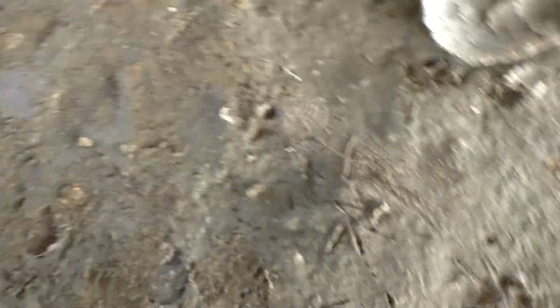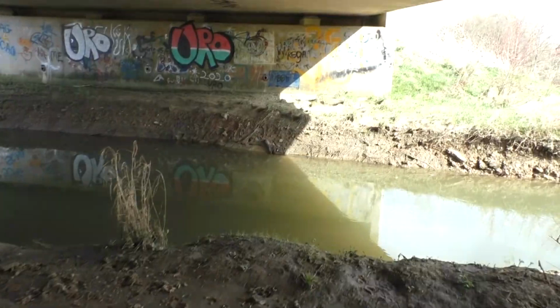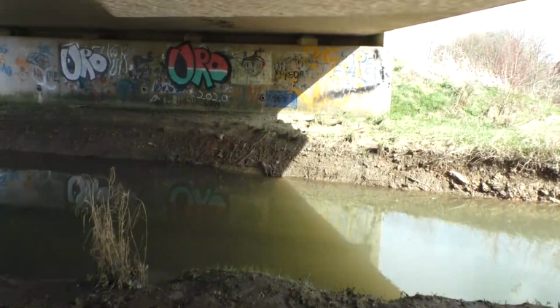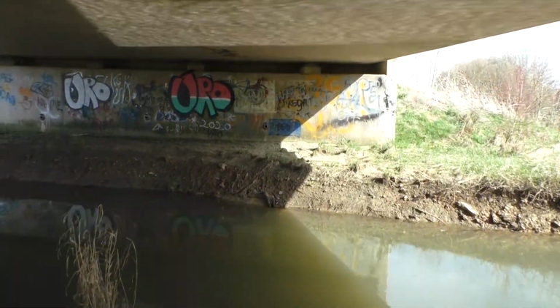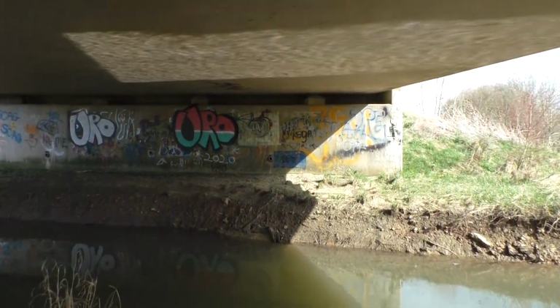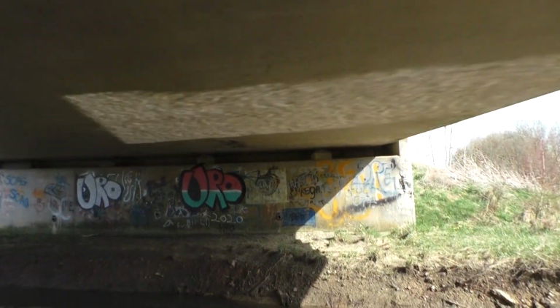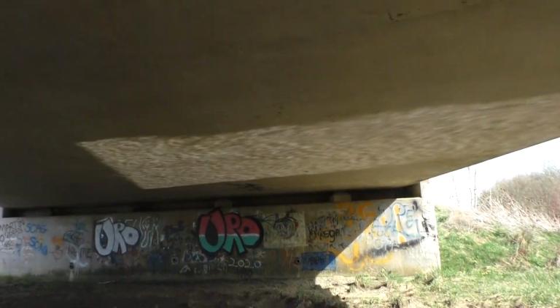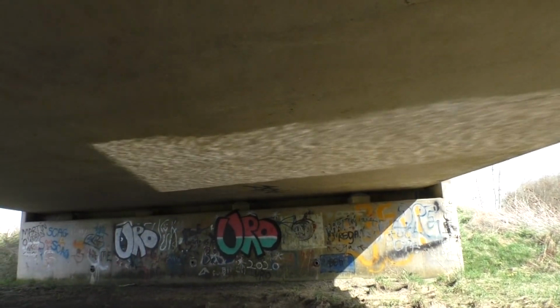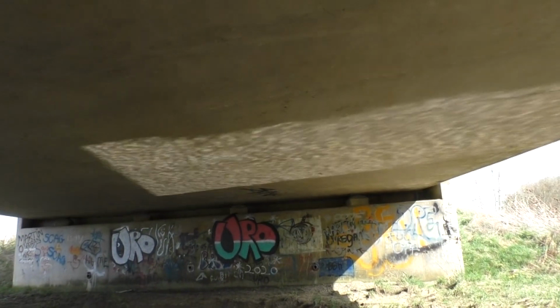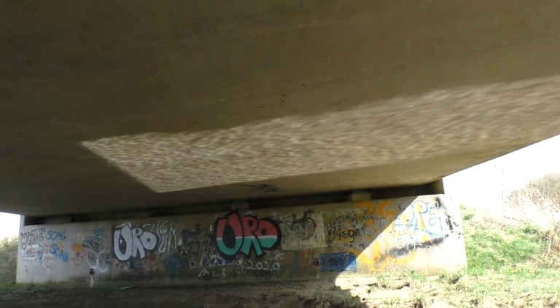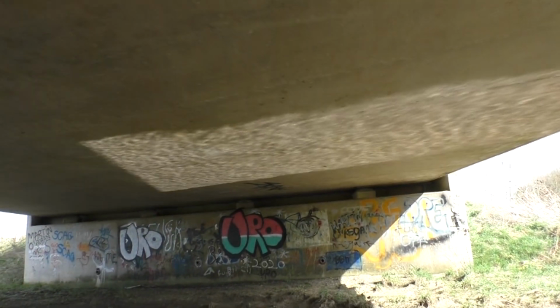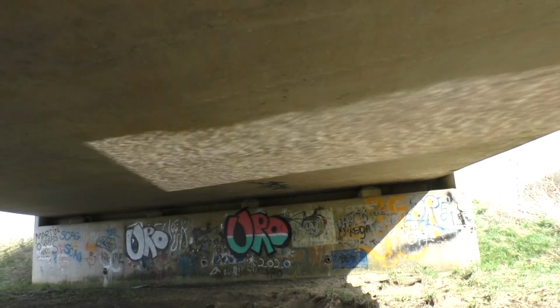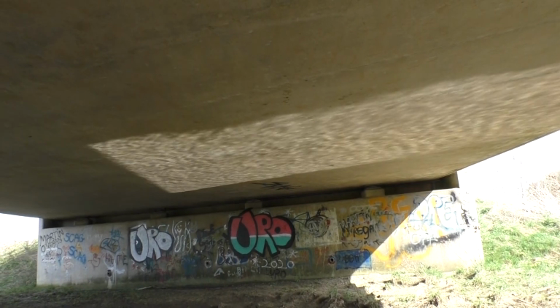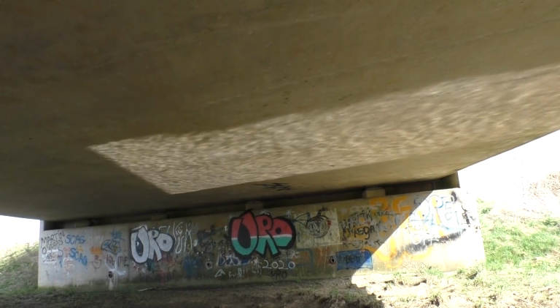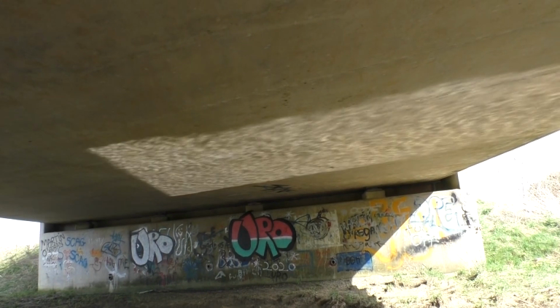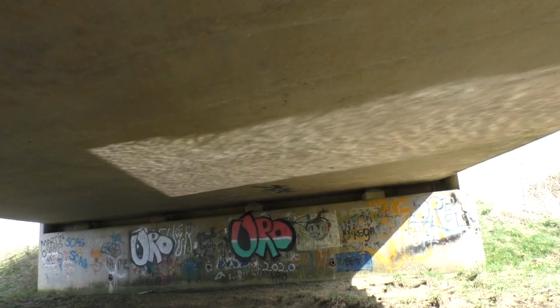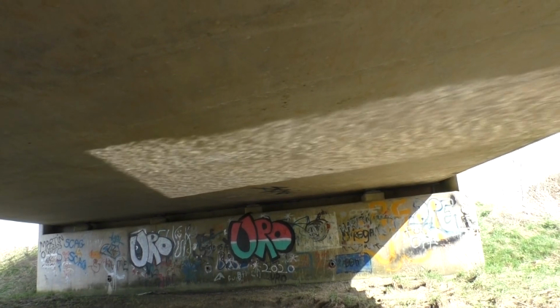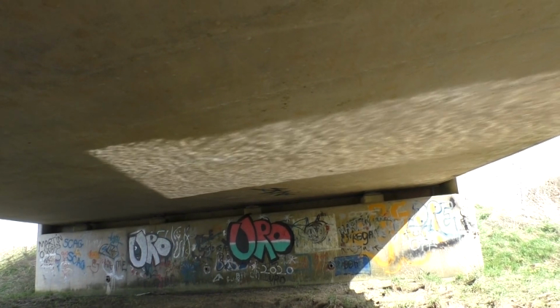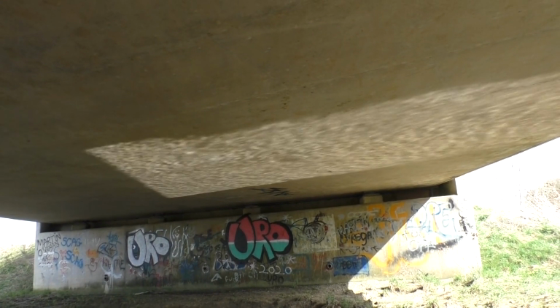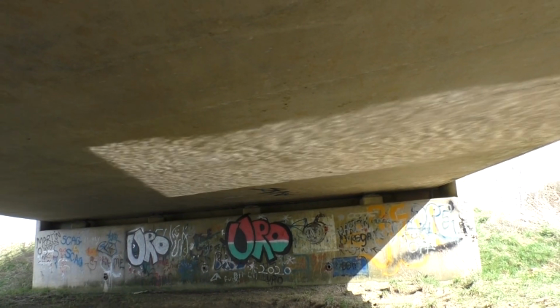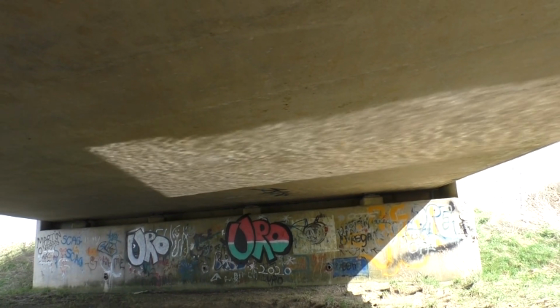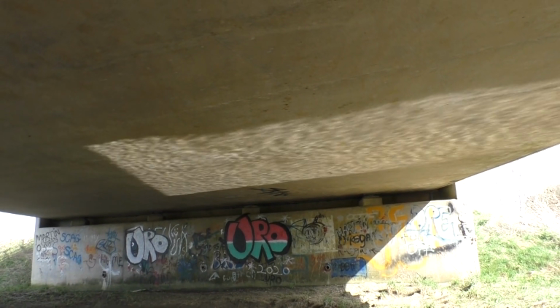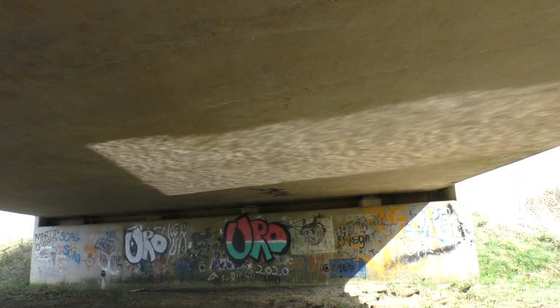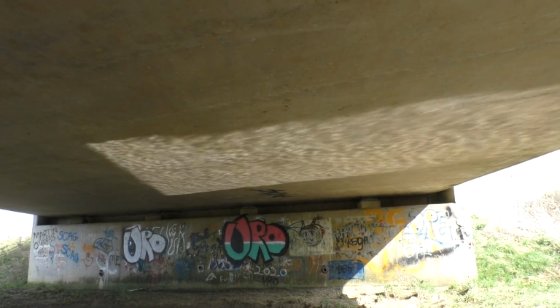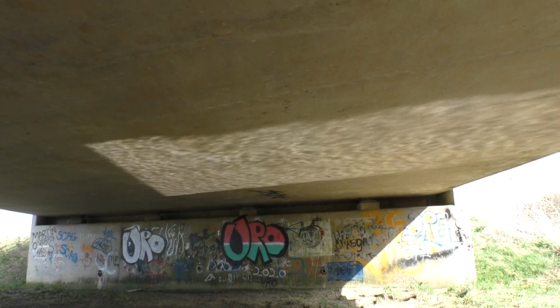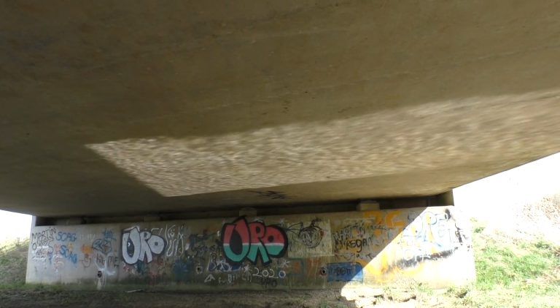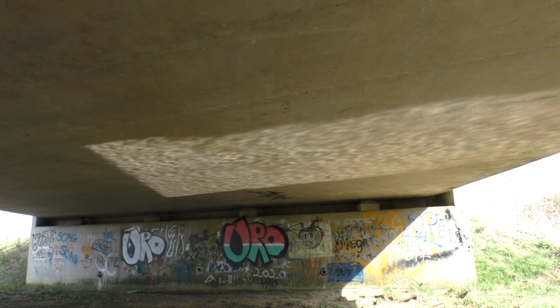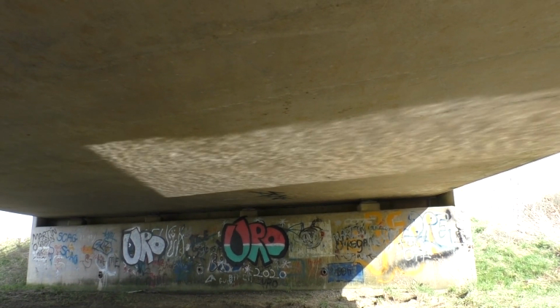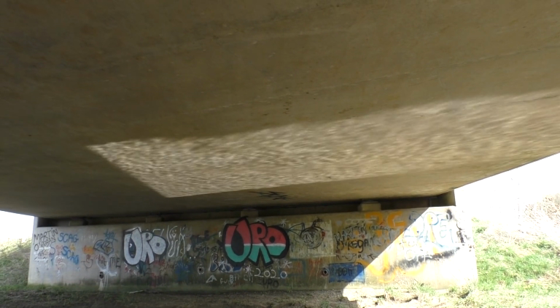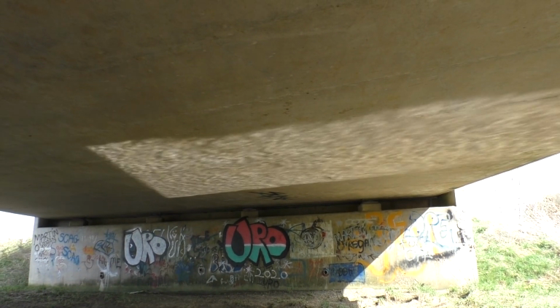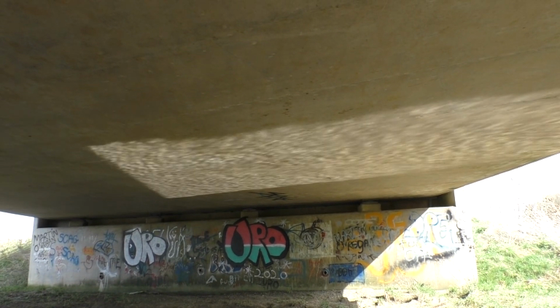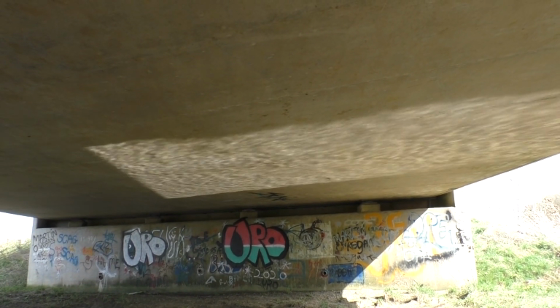This pattern on the ceiling here — look at that. Isn't that gorgeous?